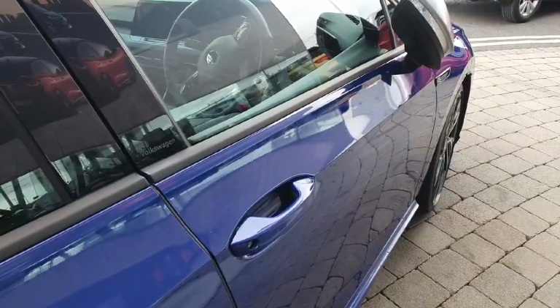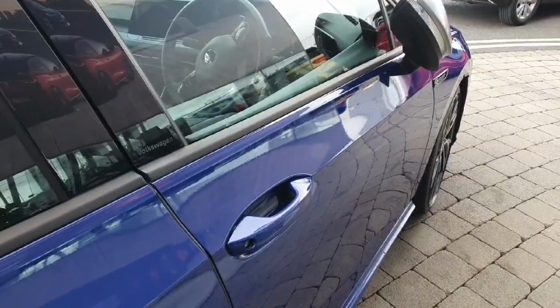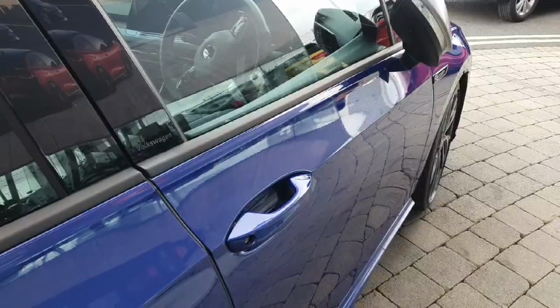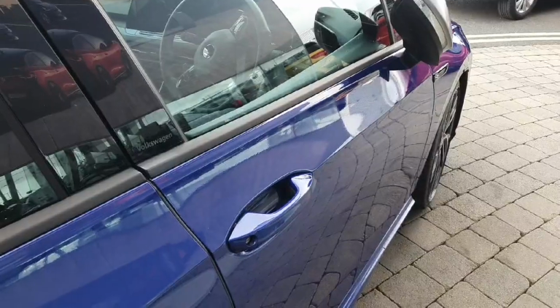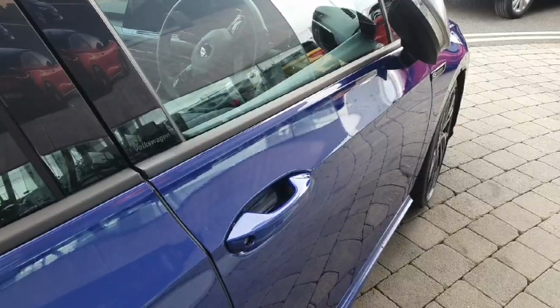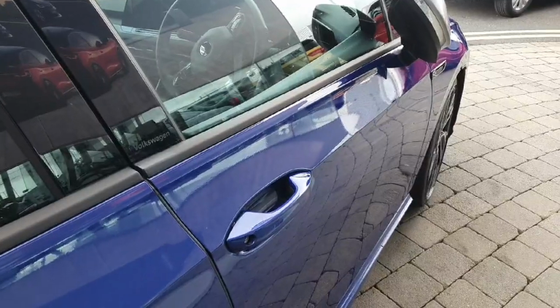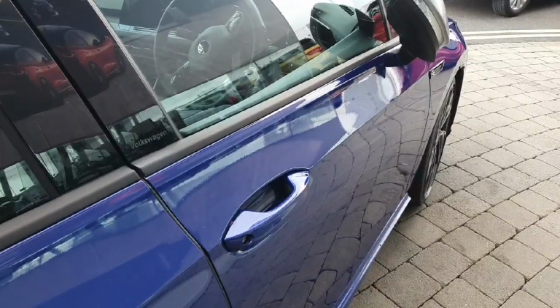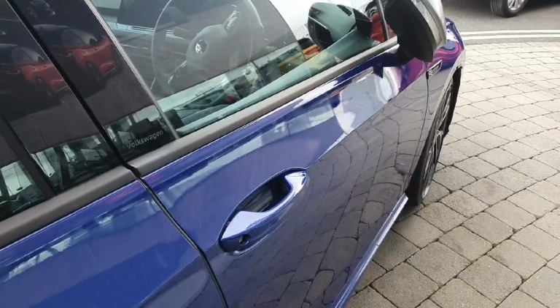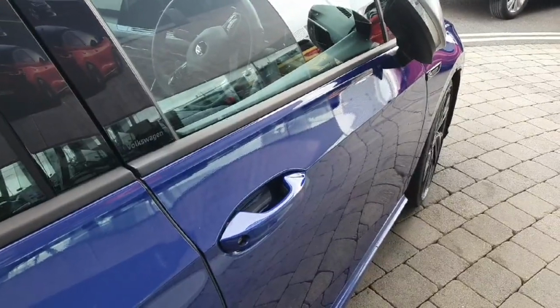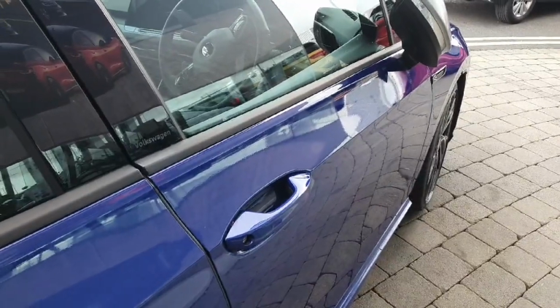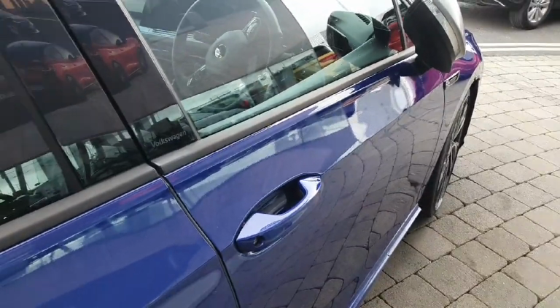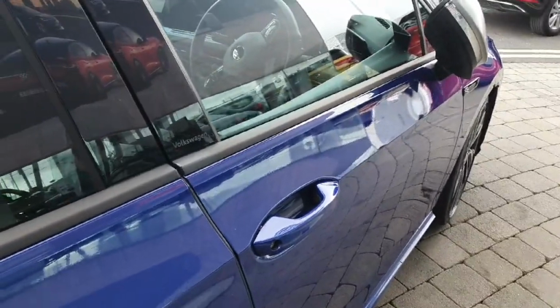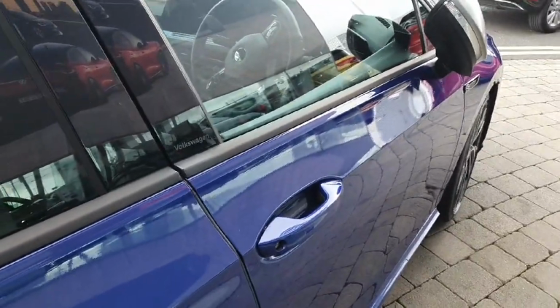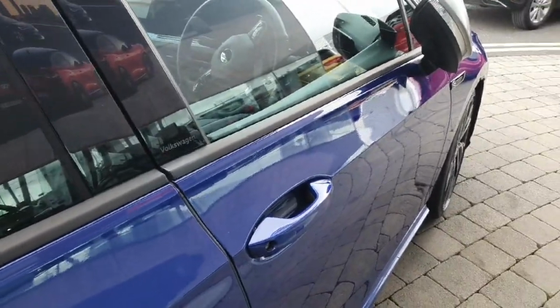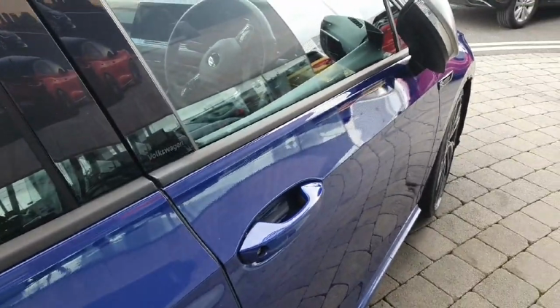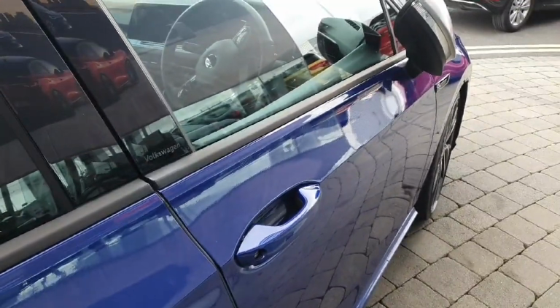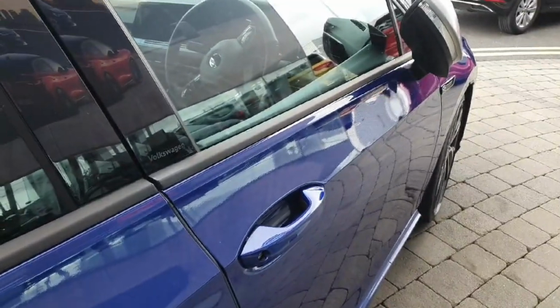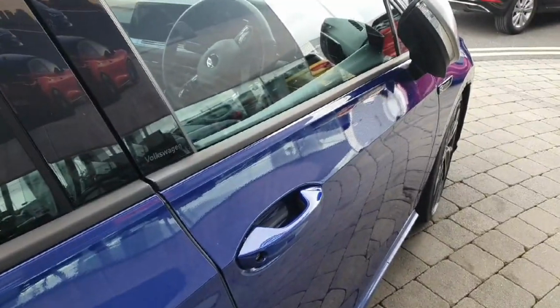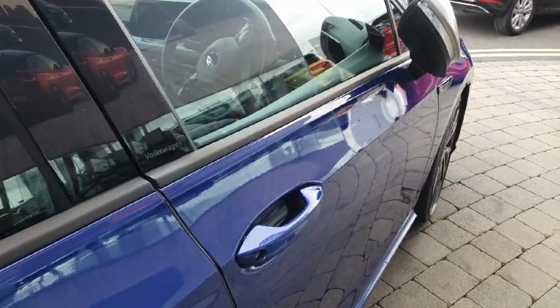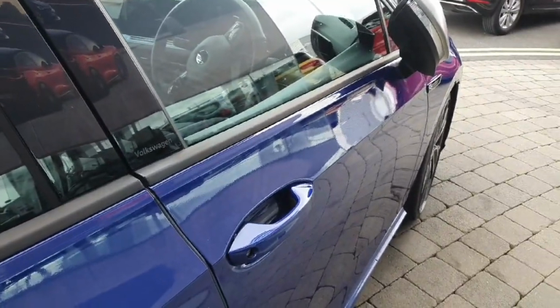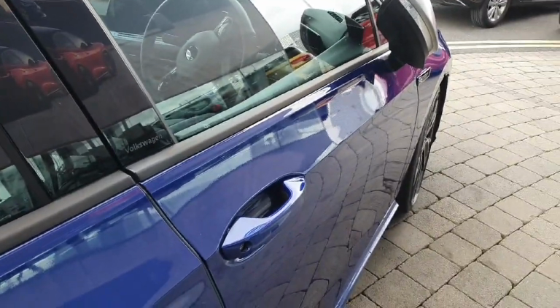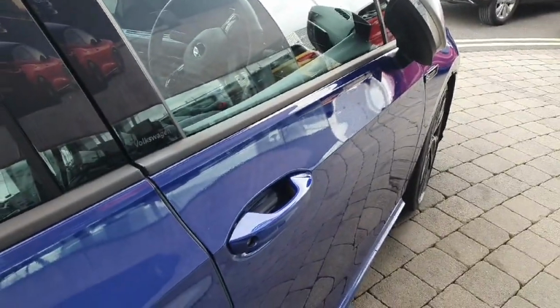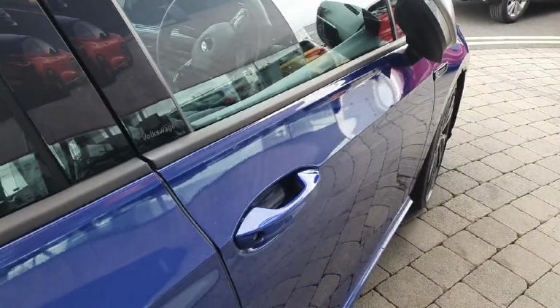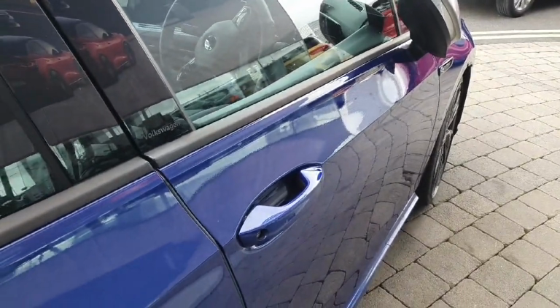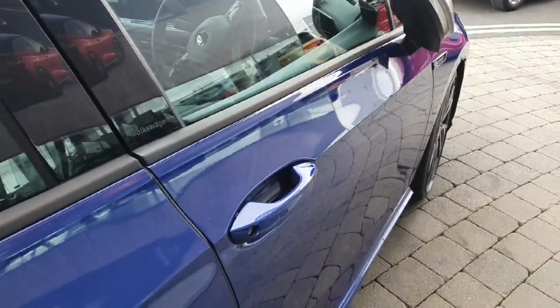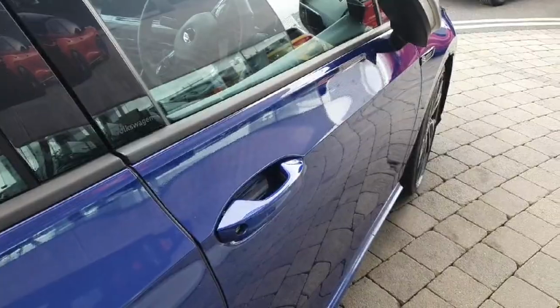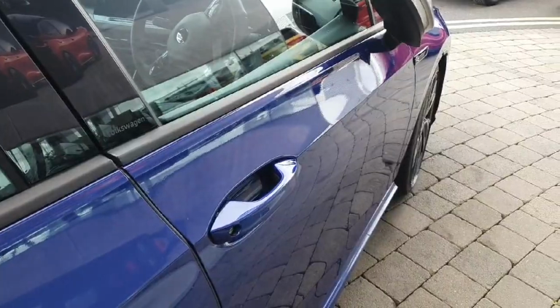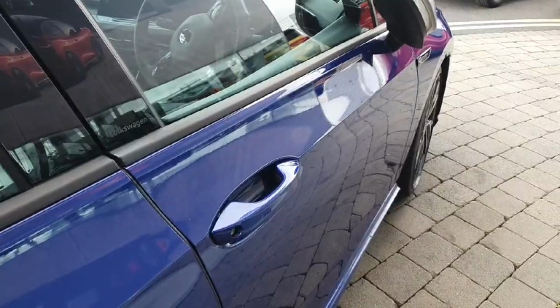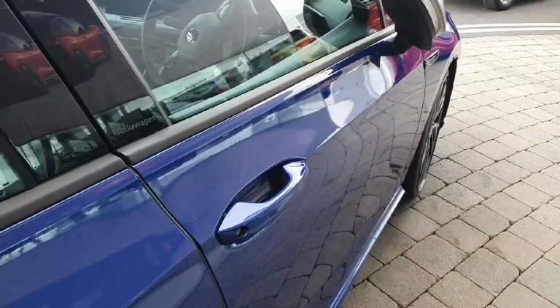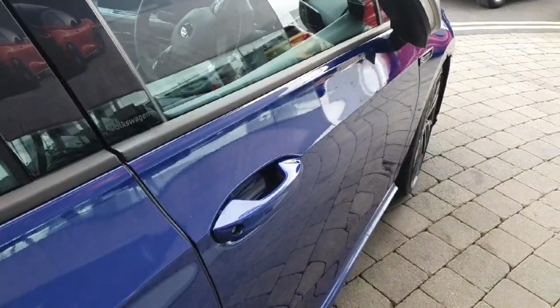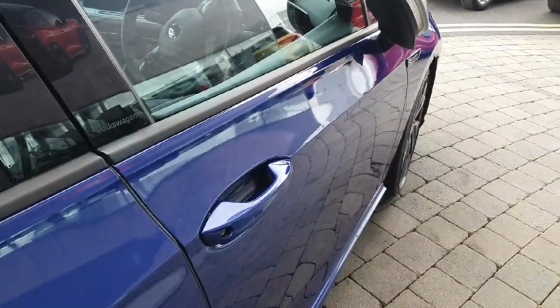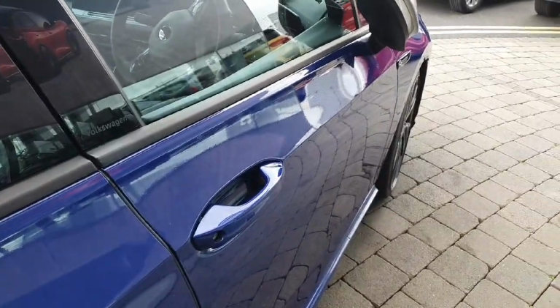This car also comes with keyless access. So for example, if your key is in your pocket and the car is locked, all you have to do is put your hand on the door handle and the car will unlock for you, just like this.